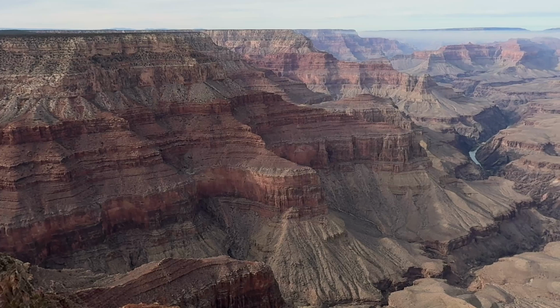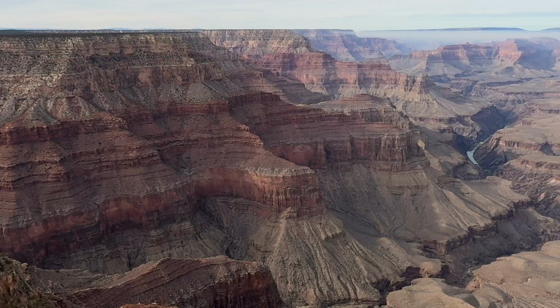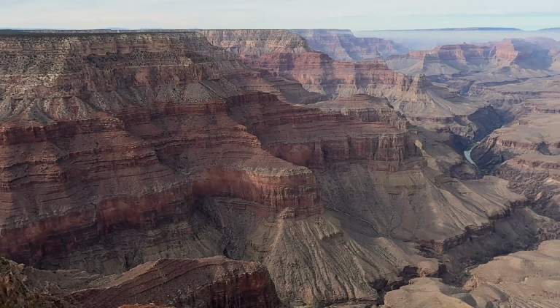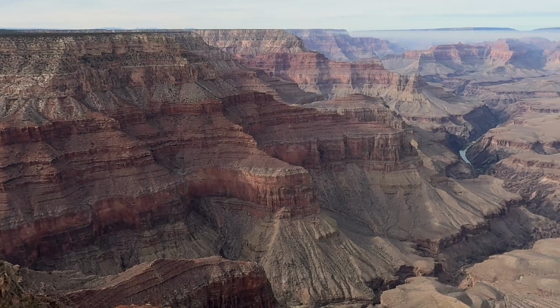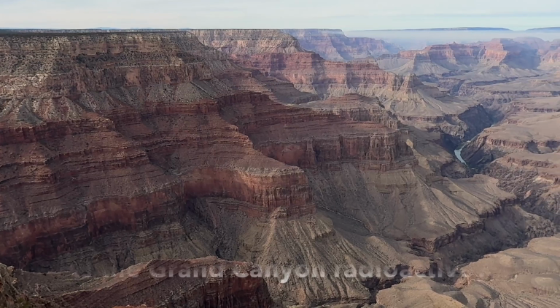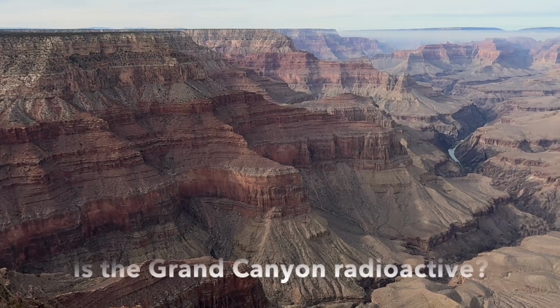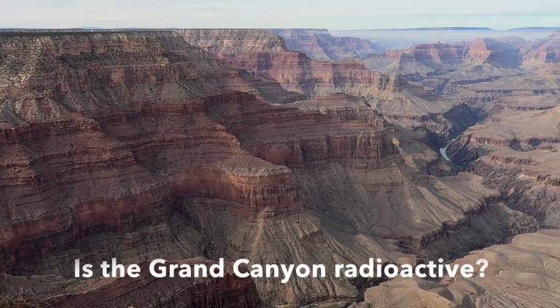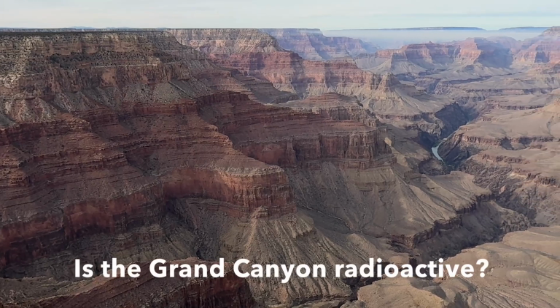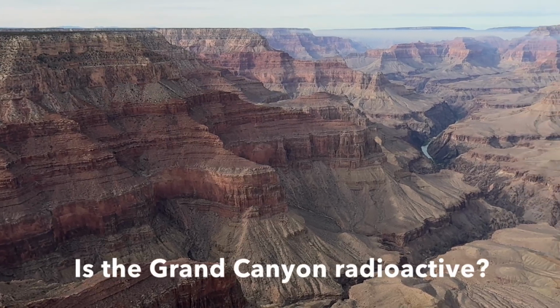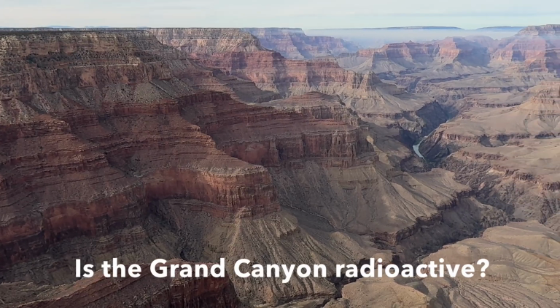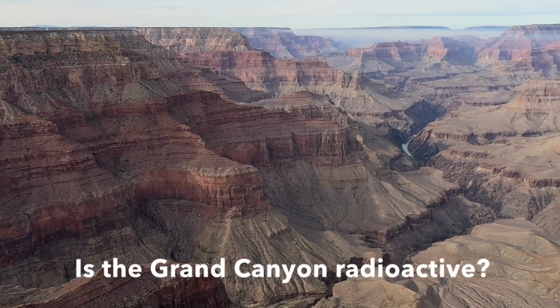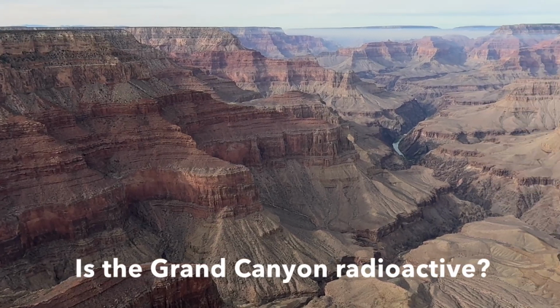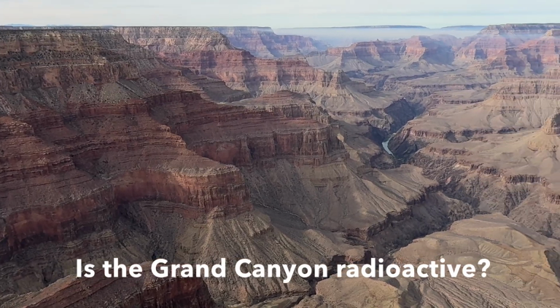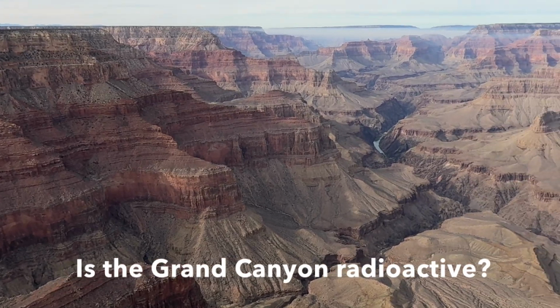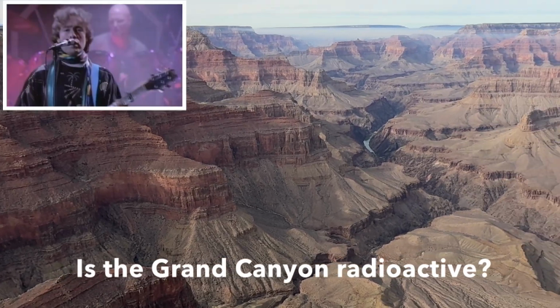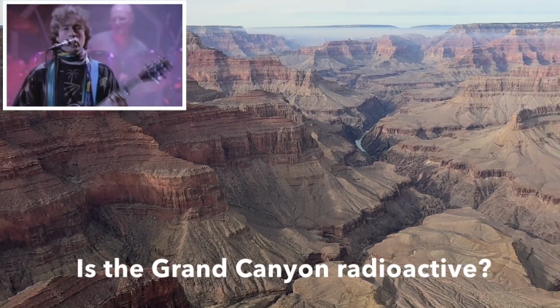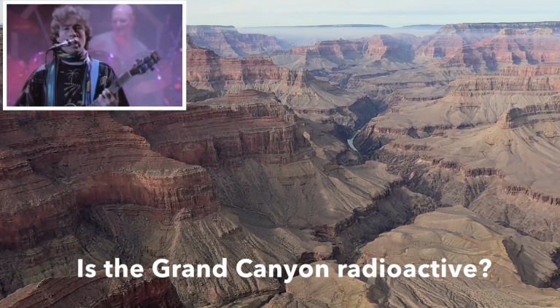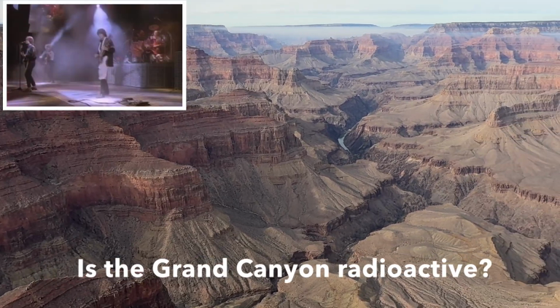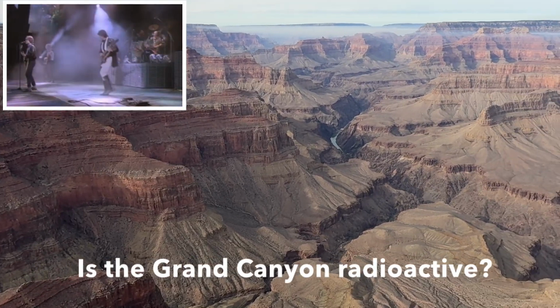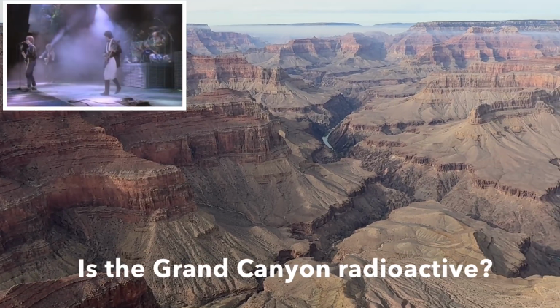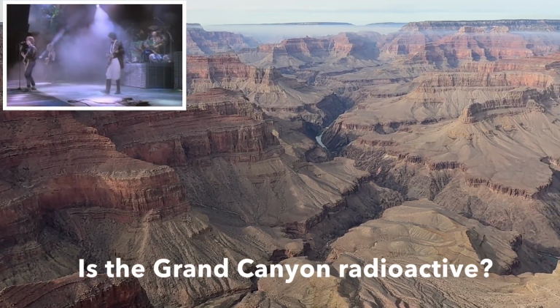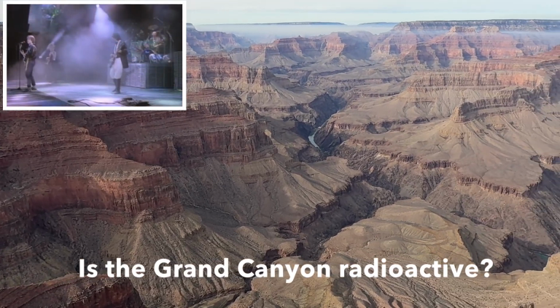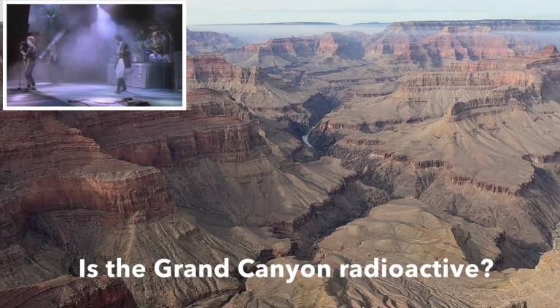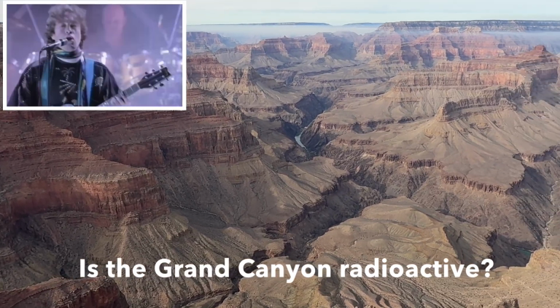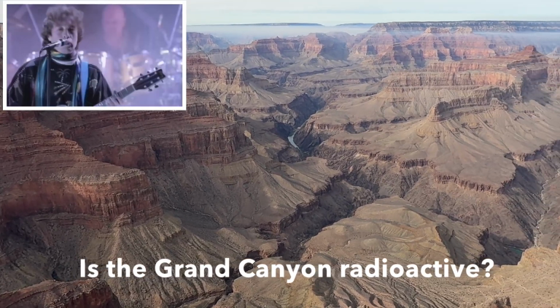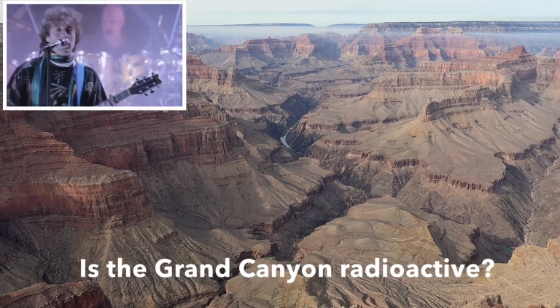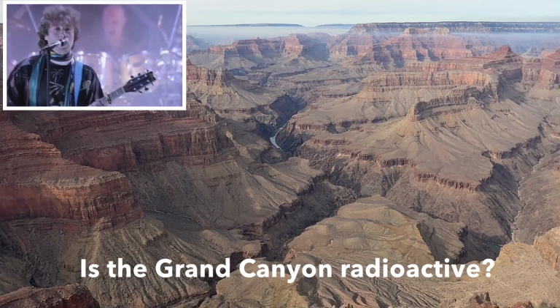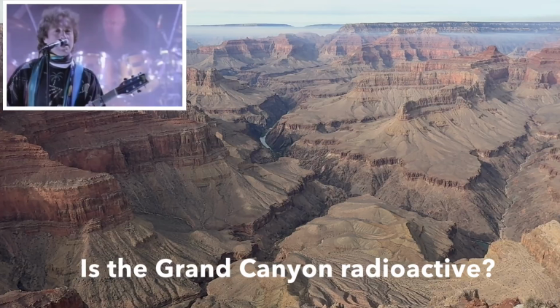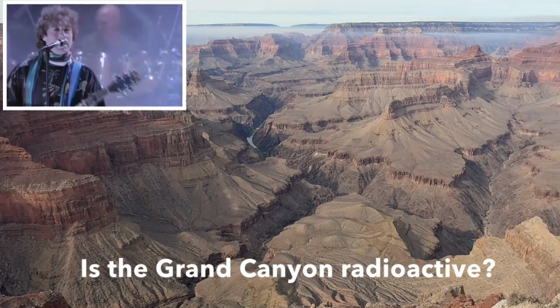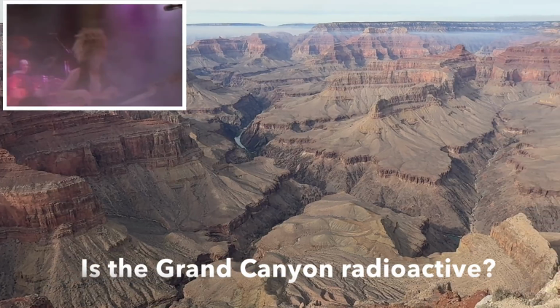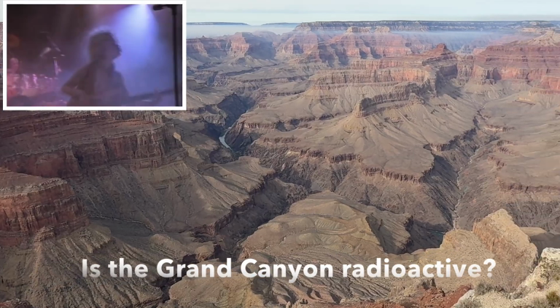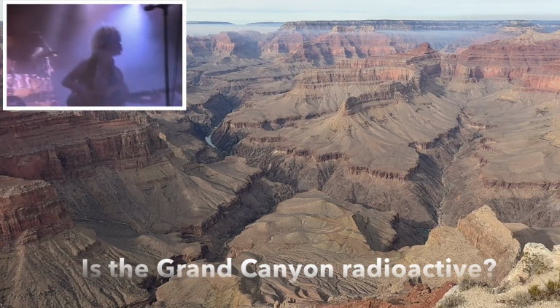Is the Grand Canyon radioactive? The short answer is, to a certain degree, yes.